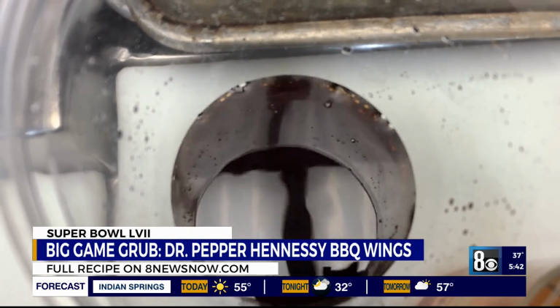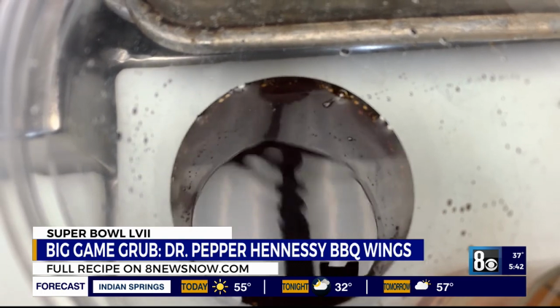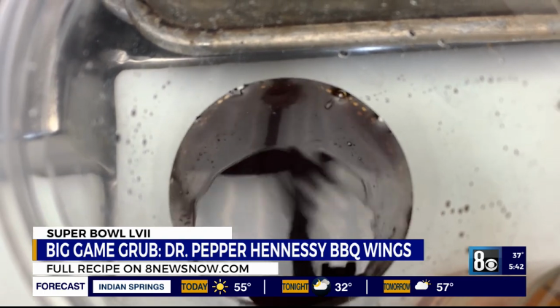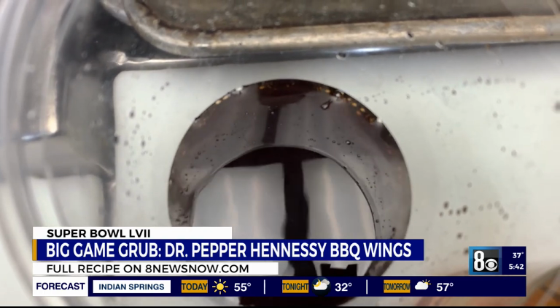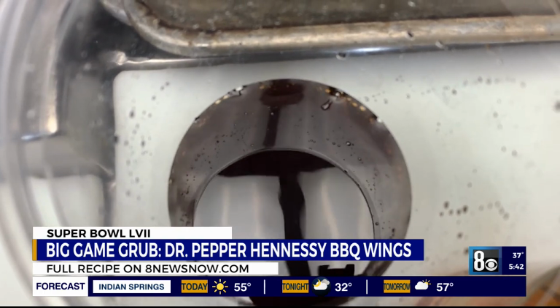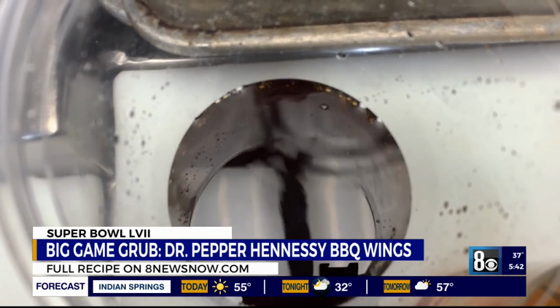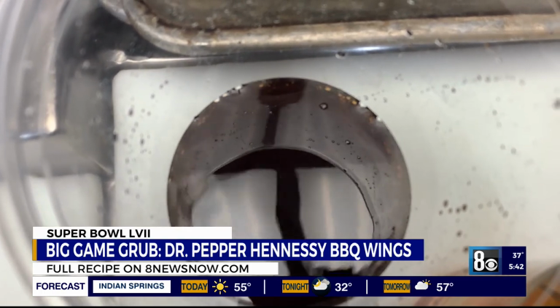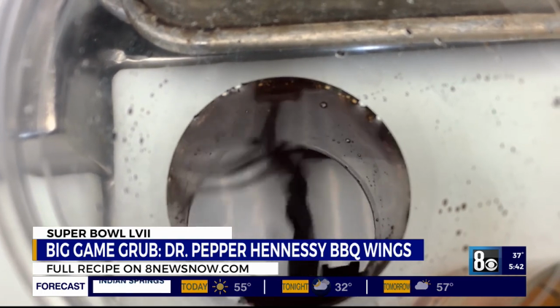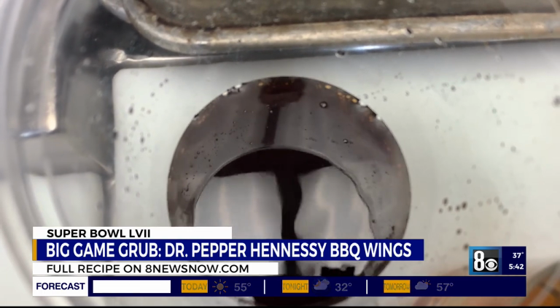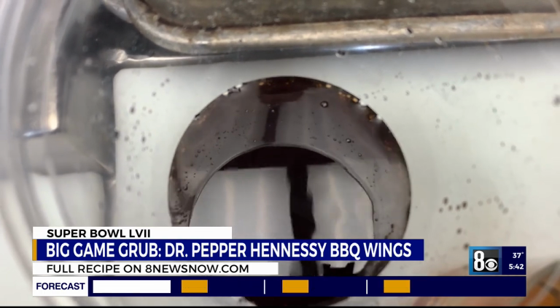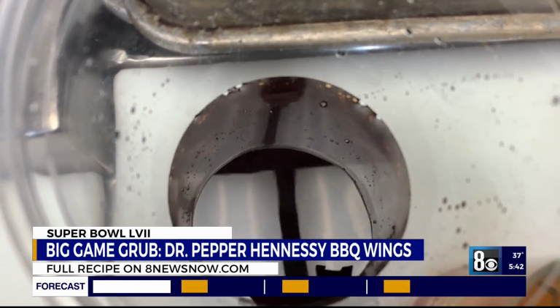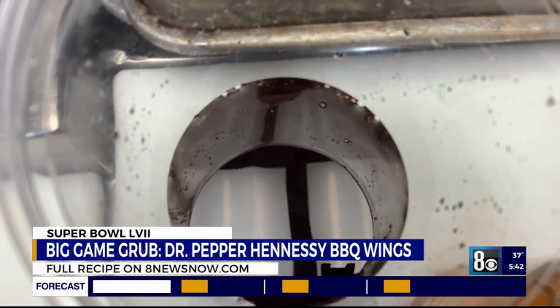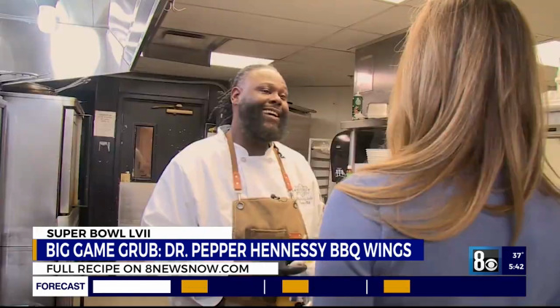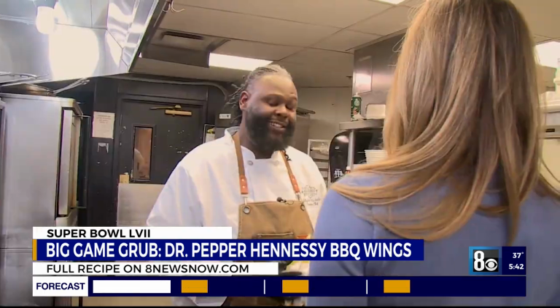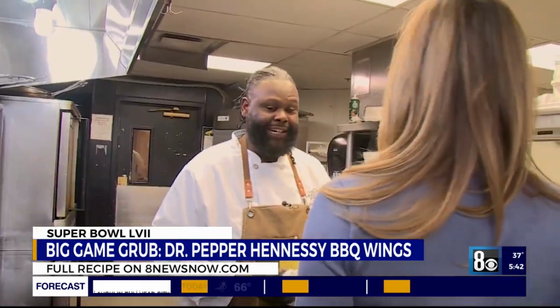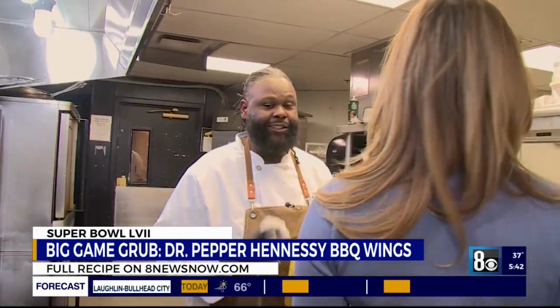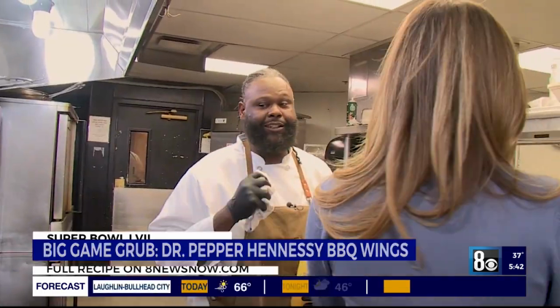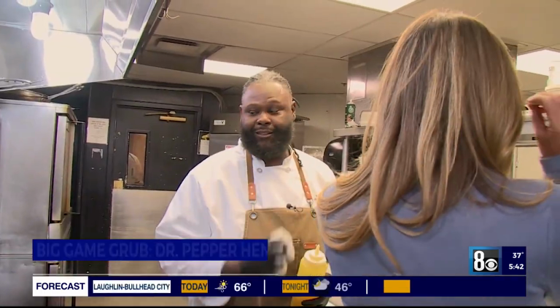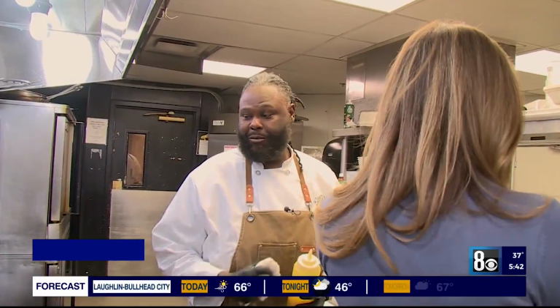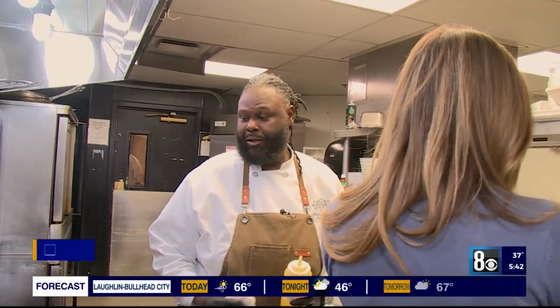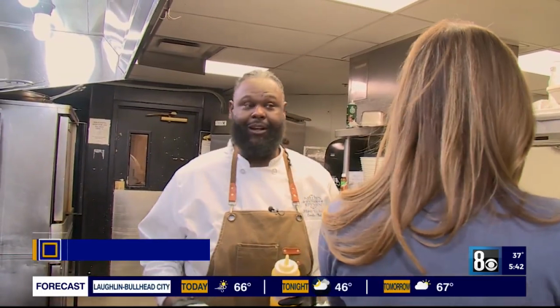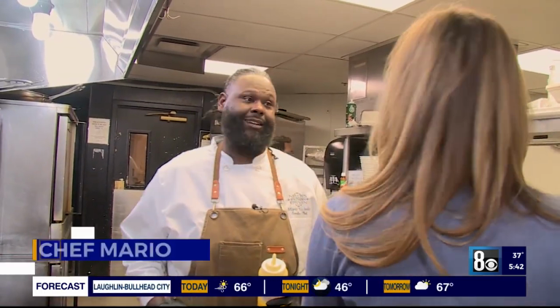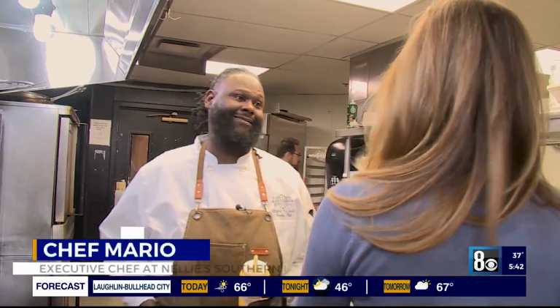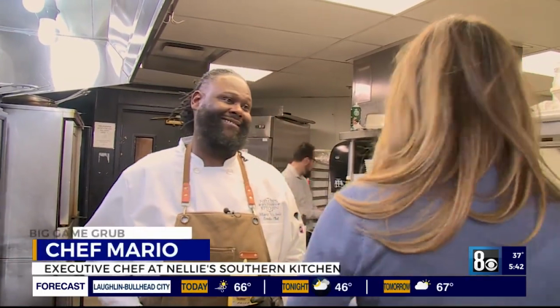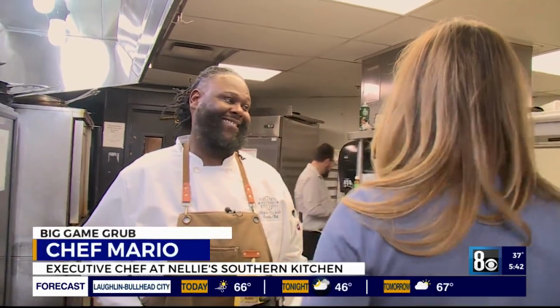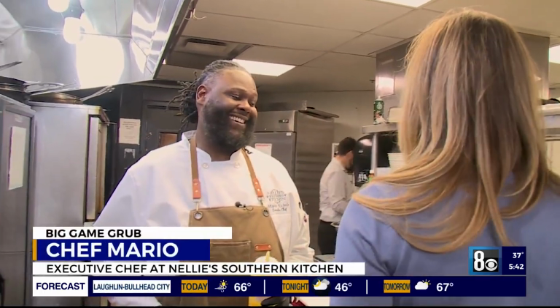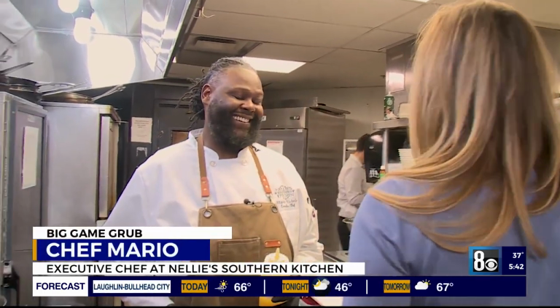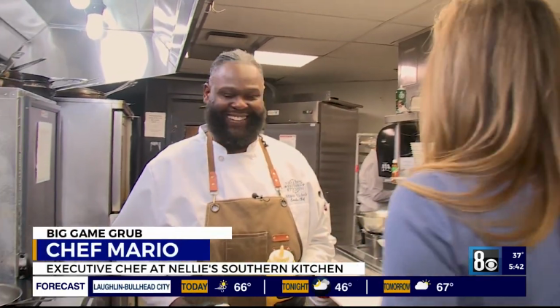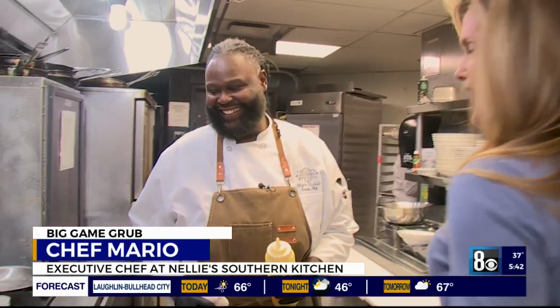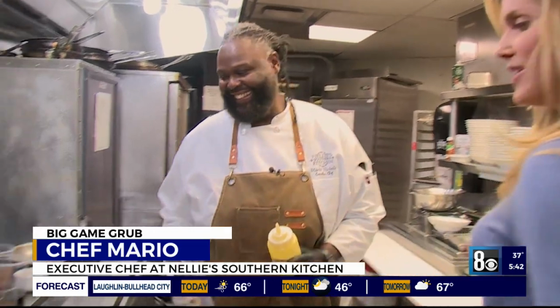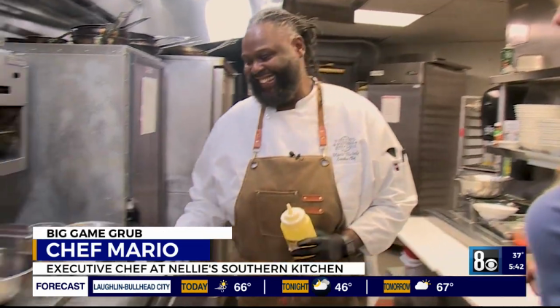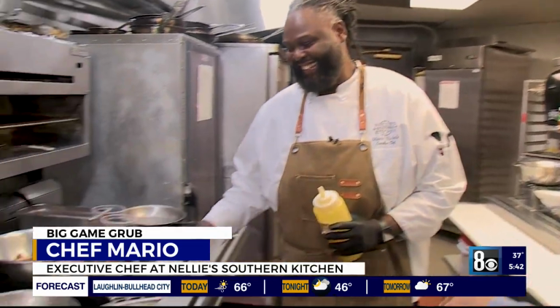Dr. Pepper Hennessy barbecue! Yes, you've got to start the Super Bowl right. Okay, let's get to it. How do we do it?